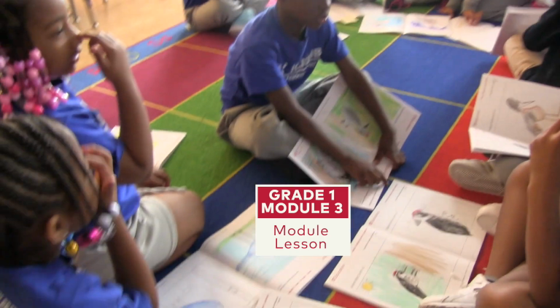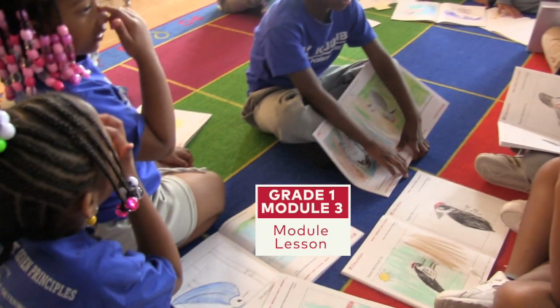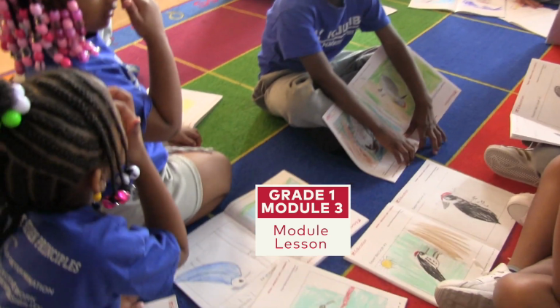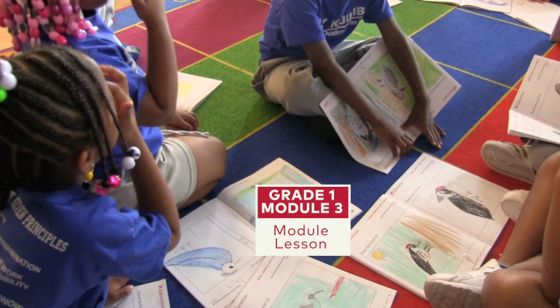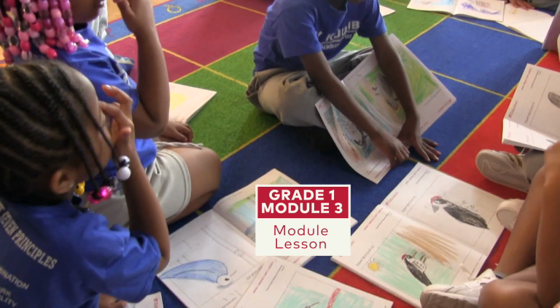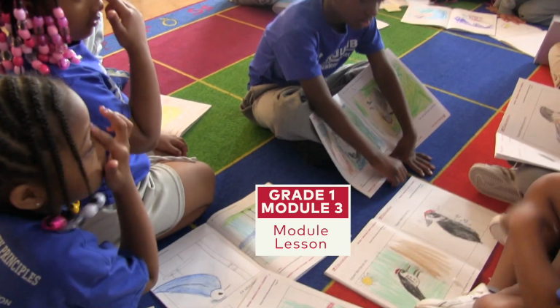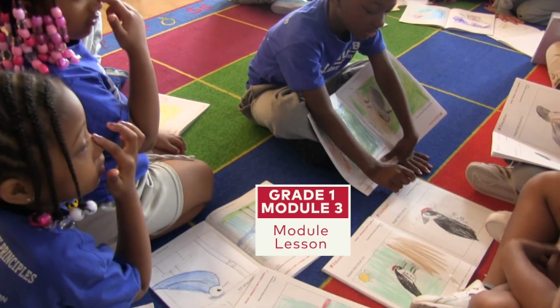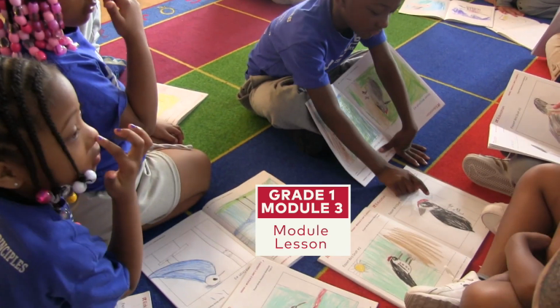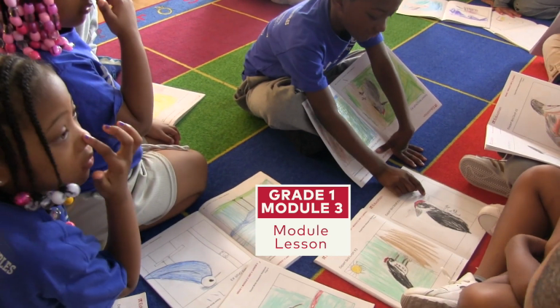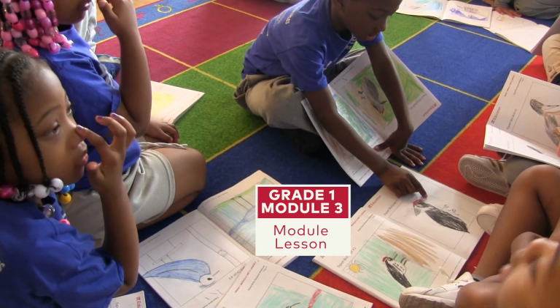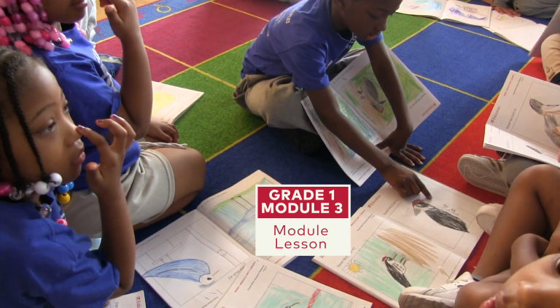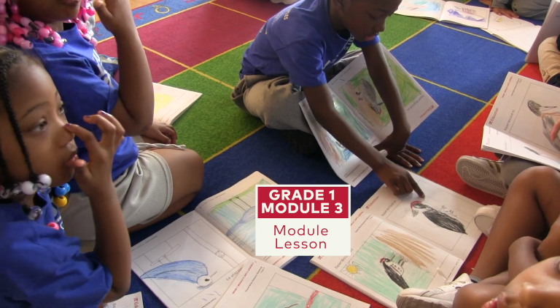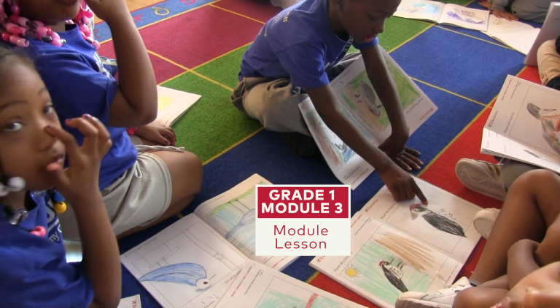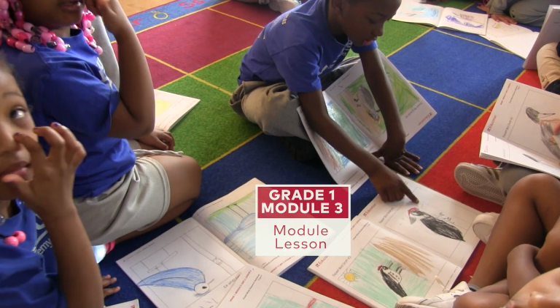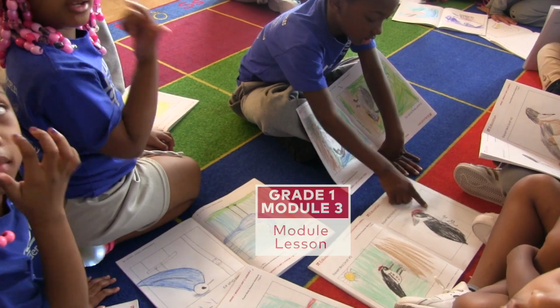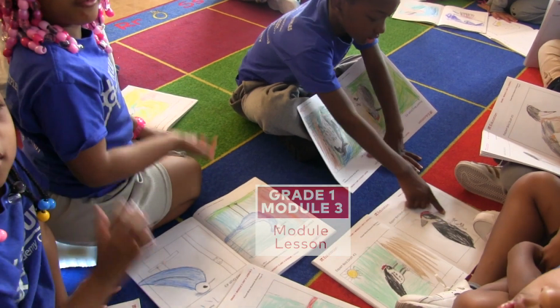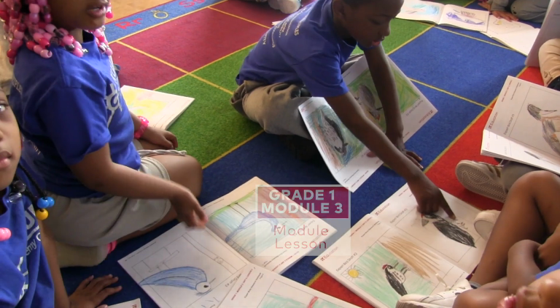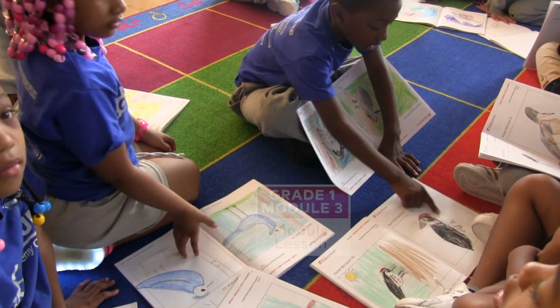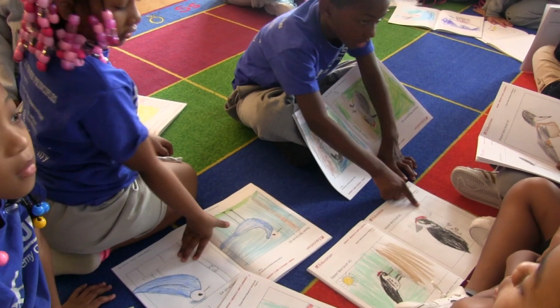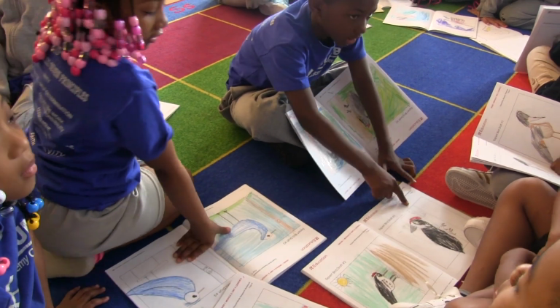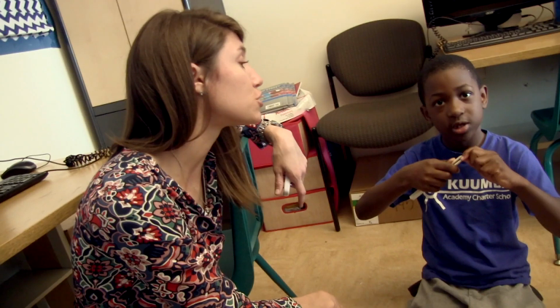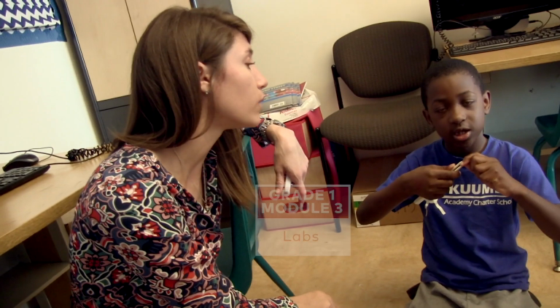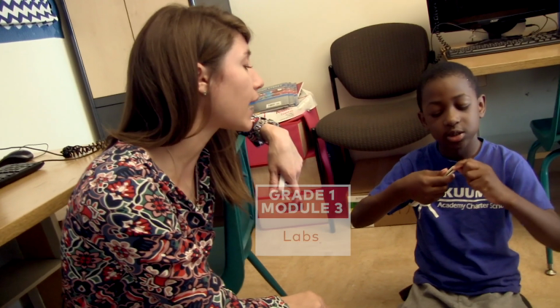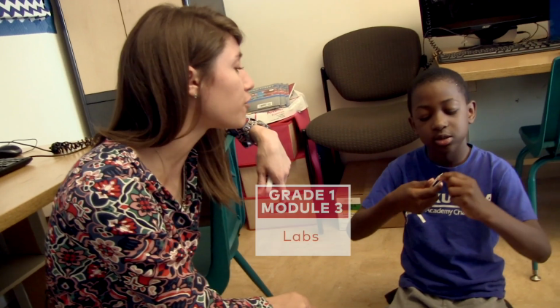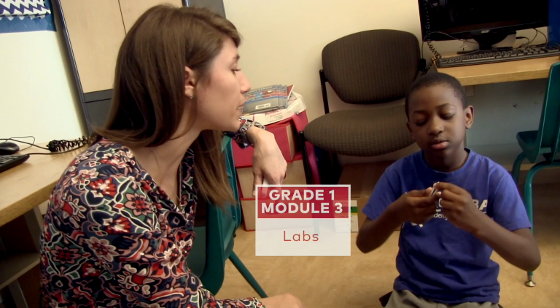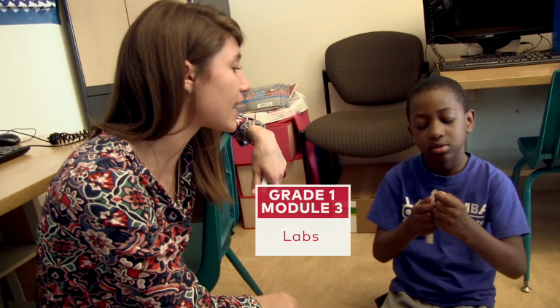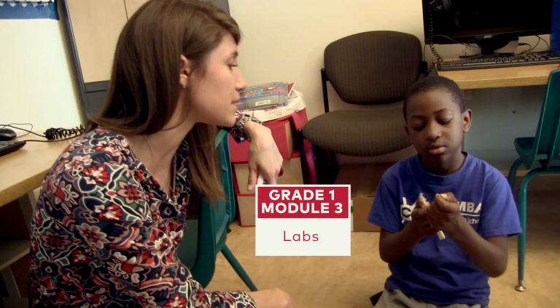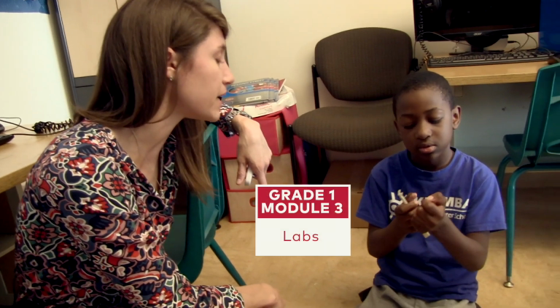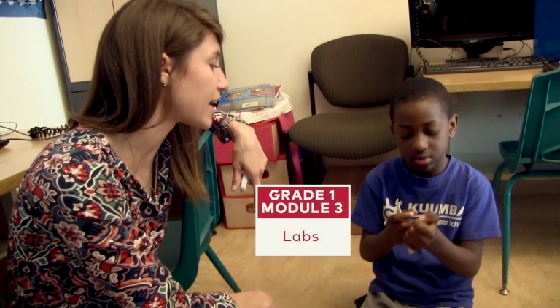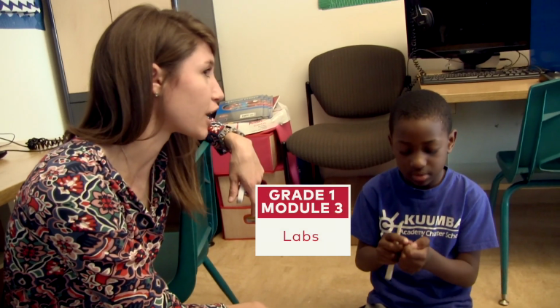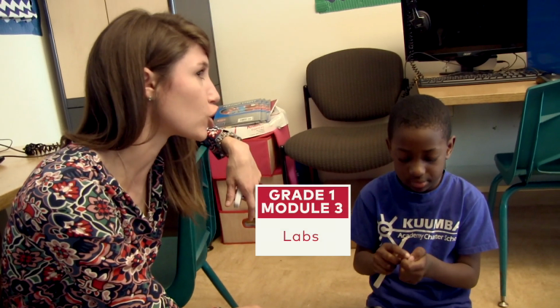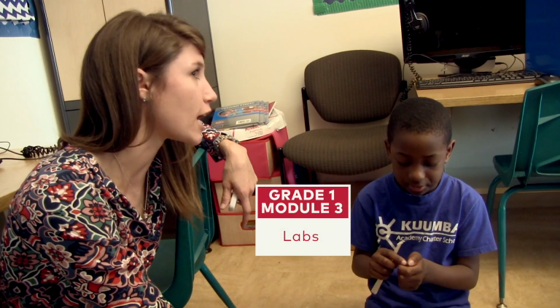Each time you've drawn your bird, your wing has gotten better. What kind of bird has a beak that can crush?